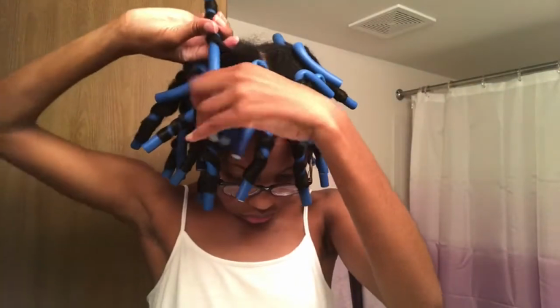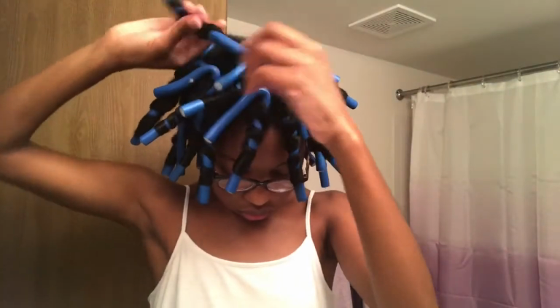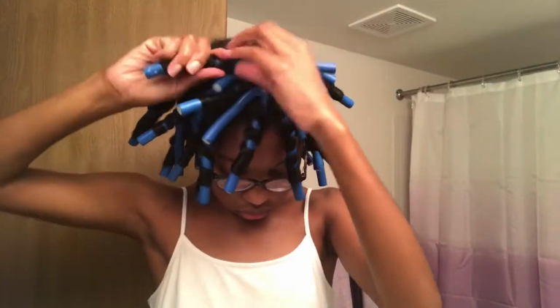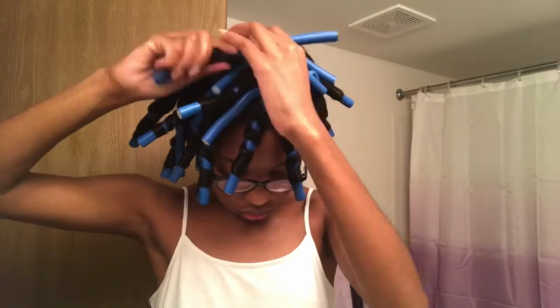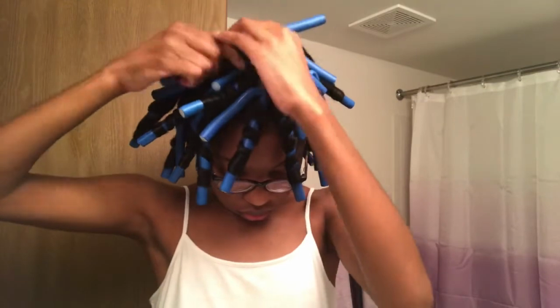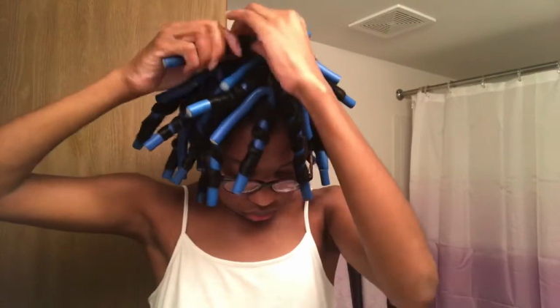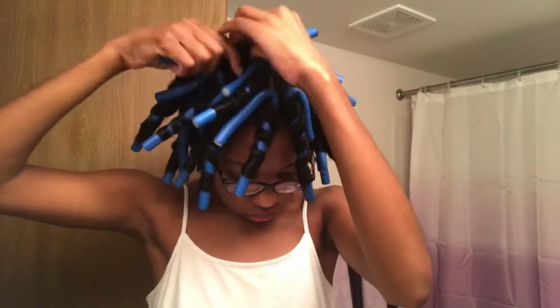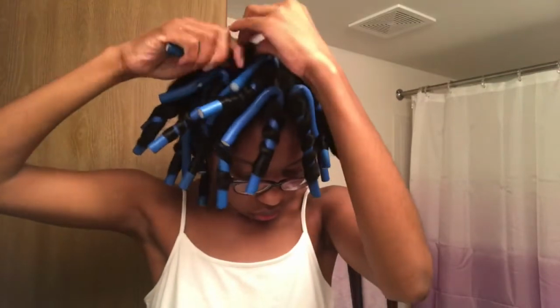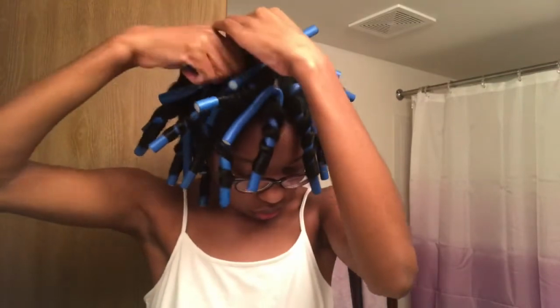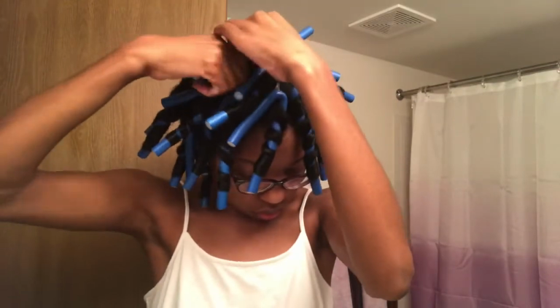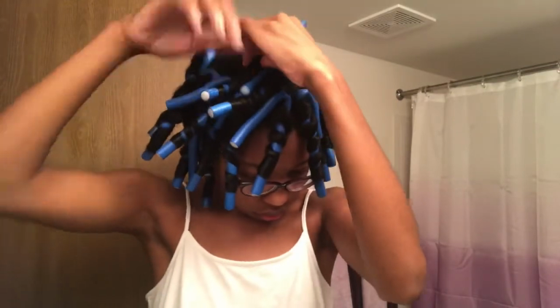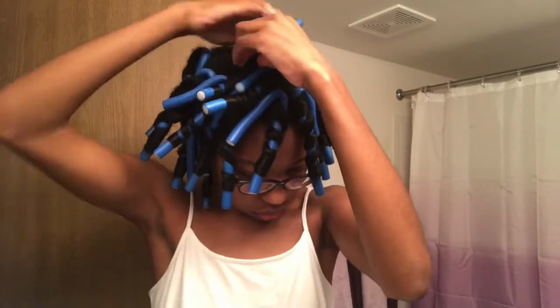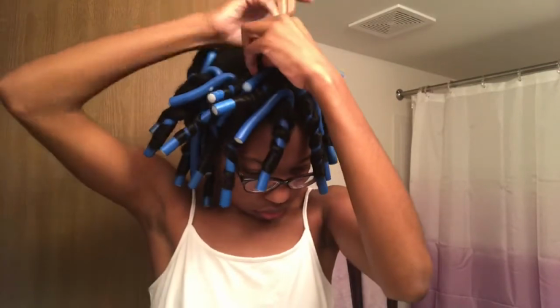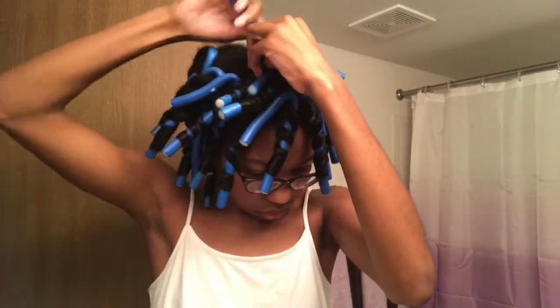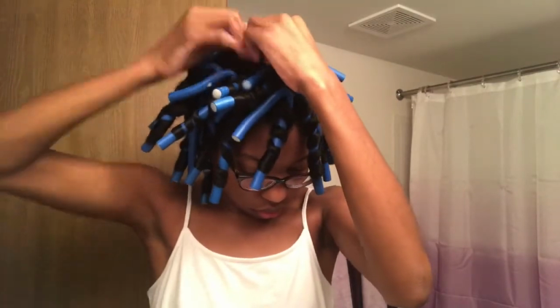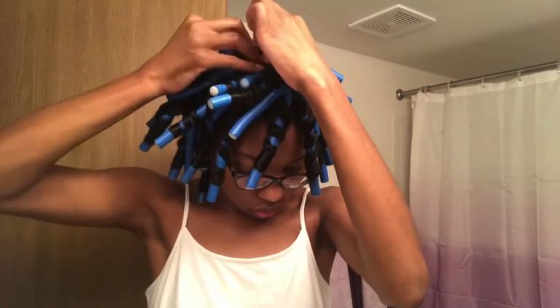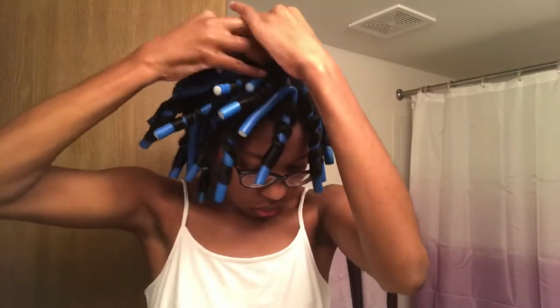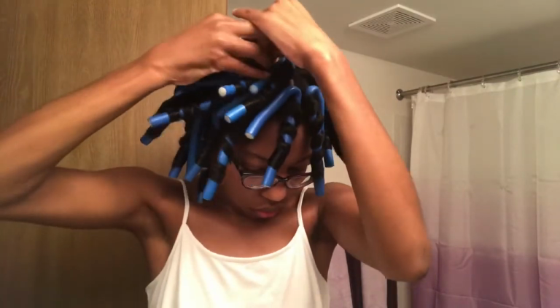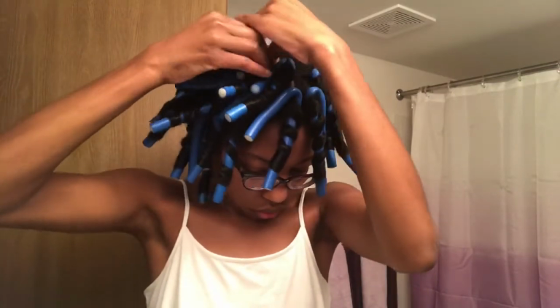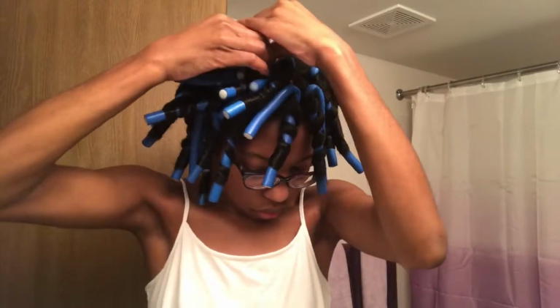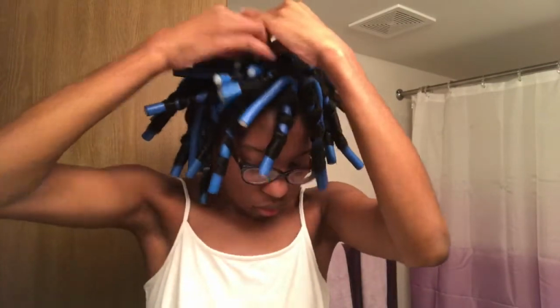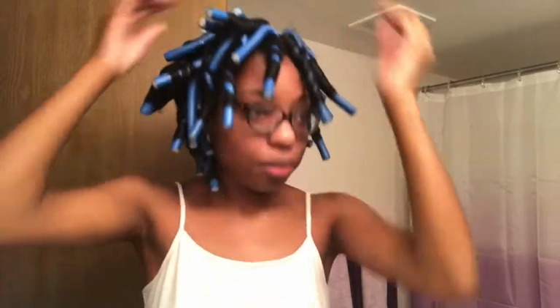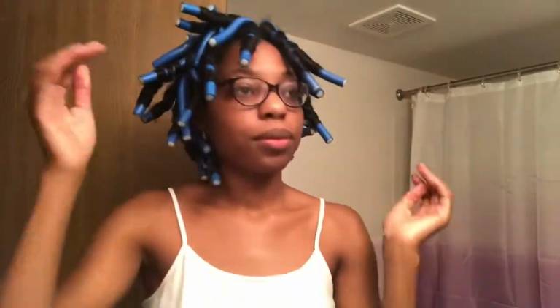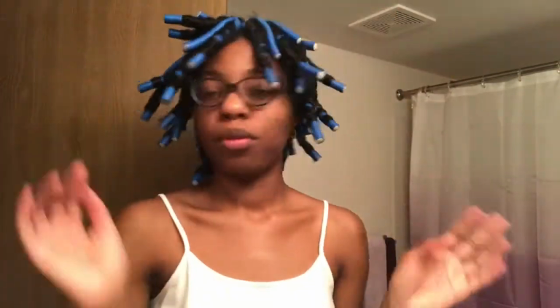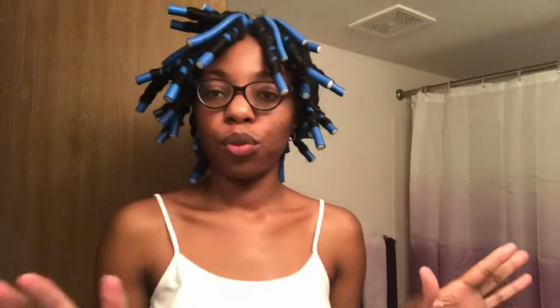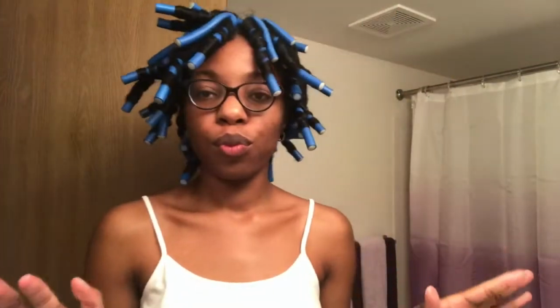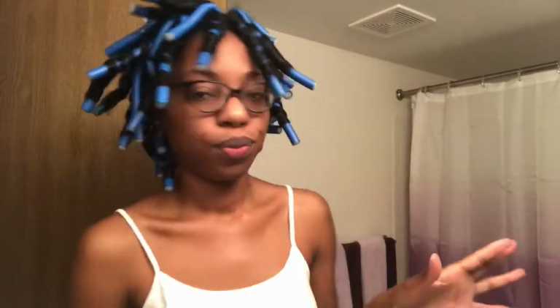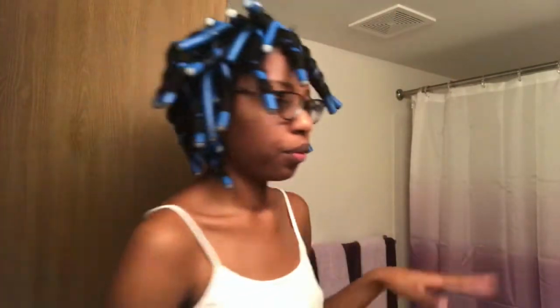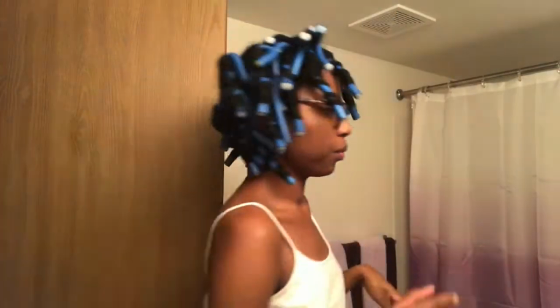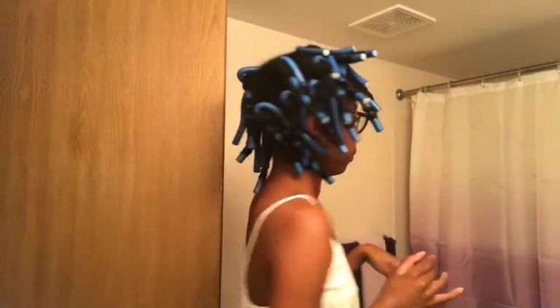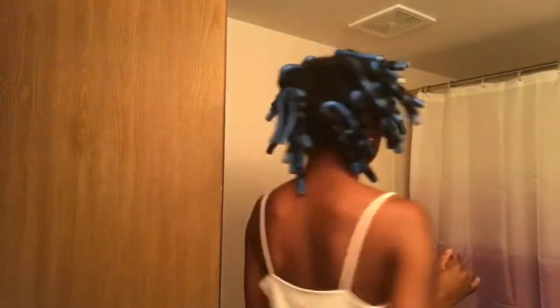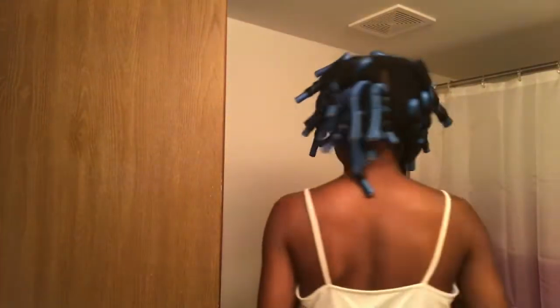I'm finishing up here — this is my last flexi rod, and now I'm all done.